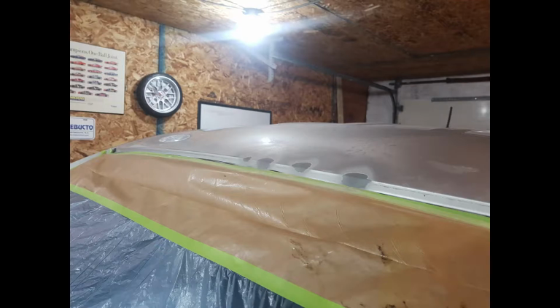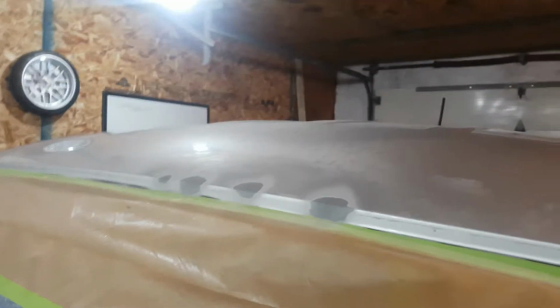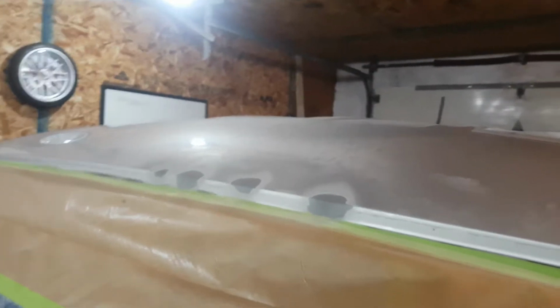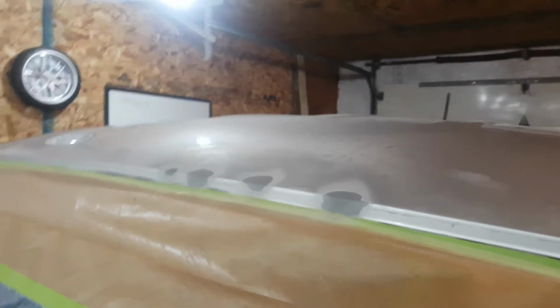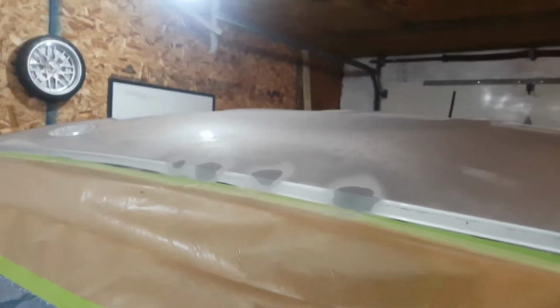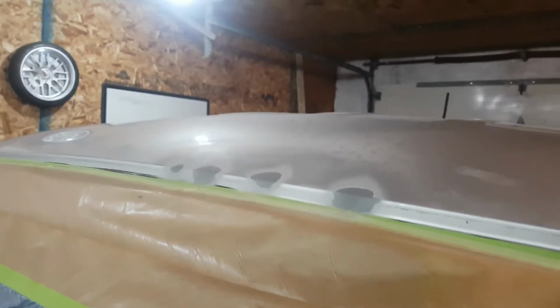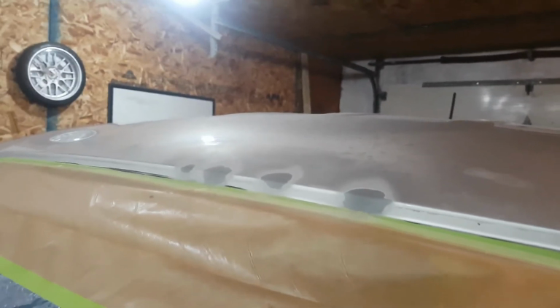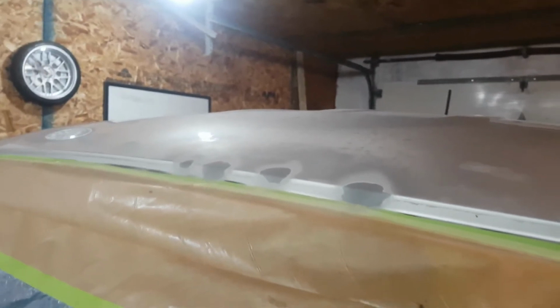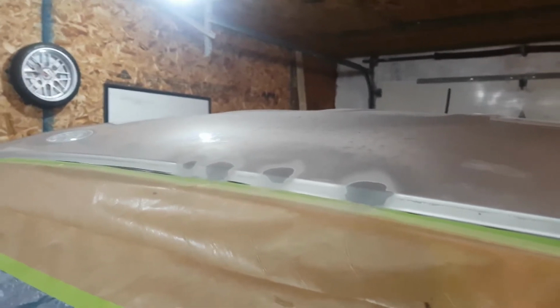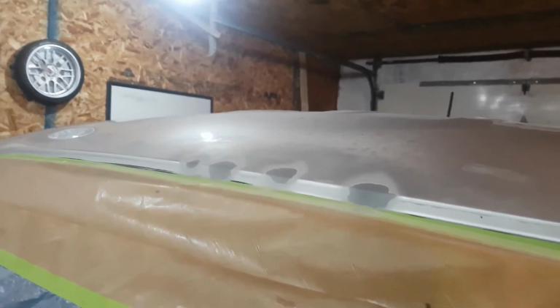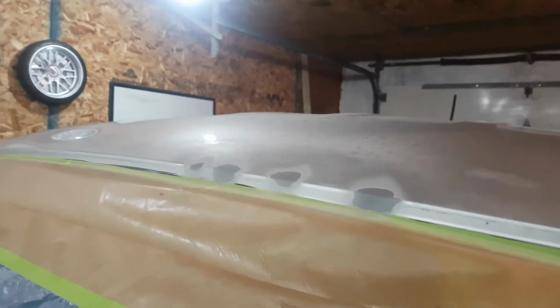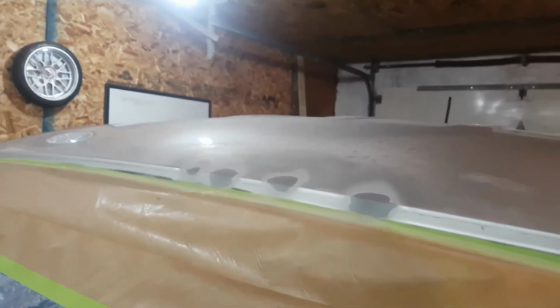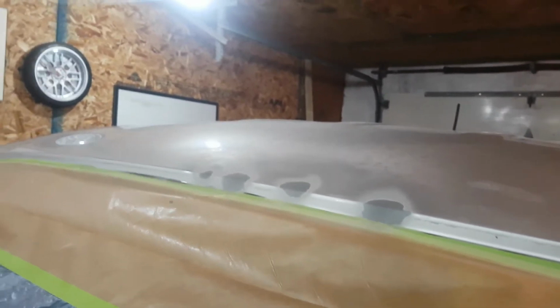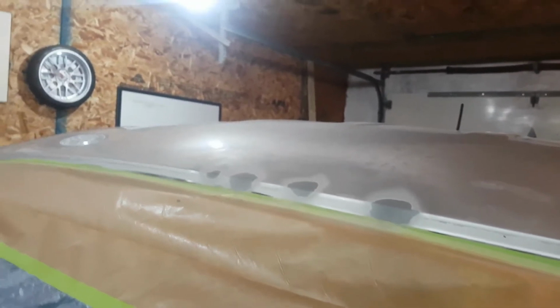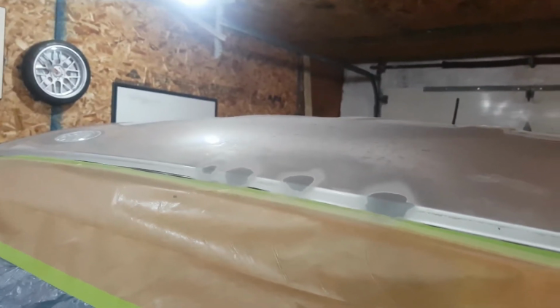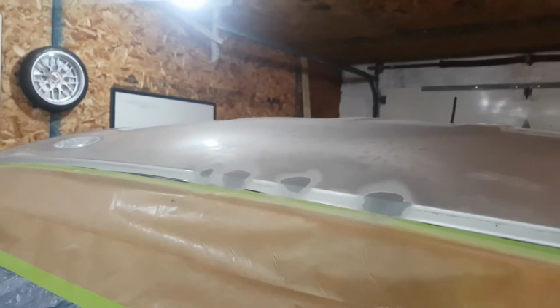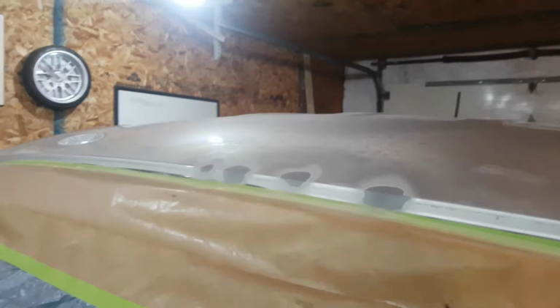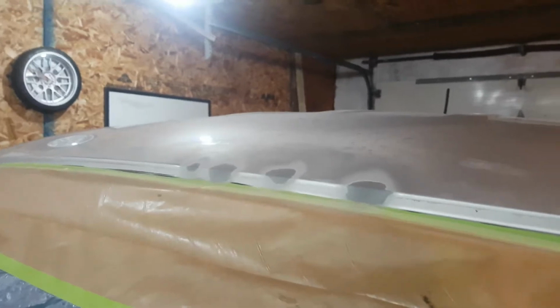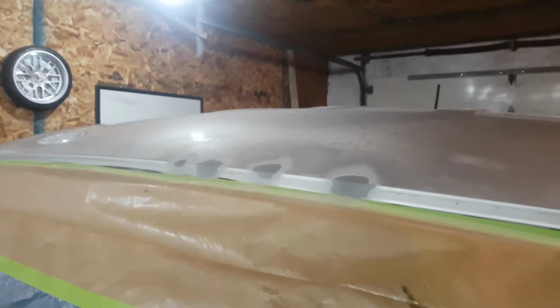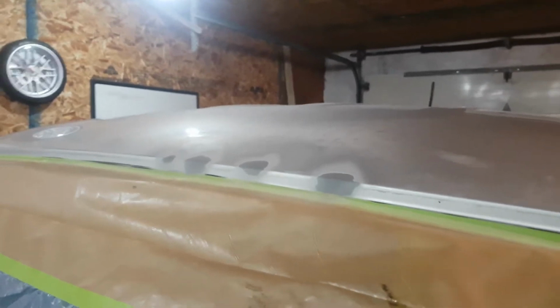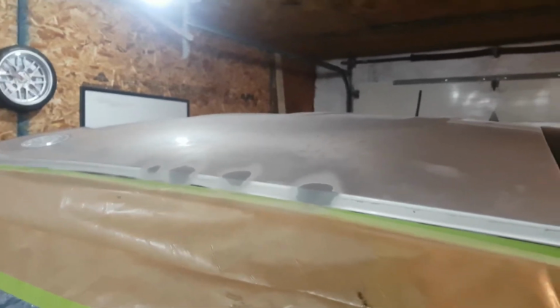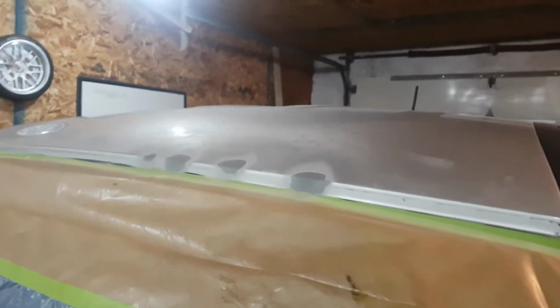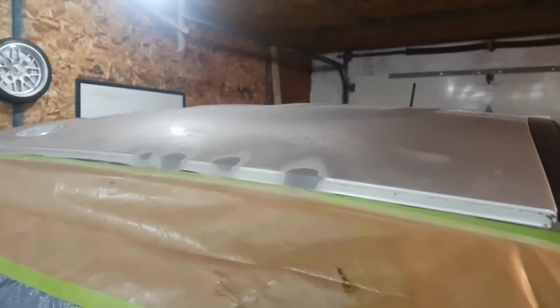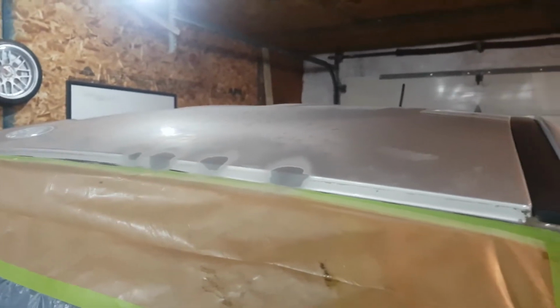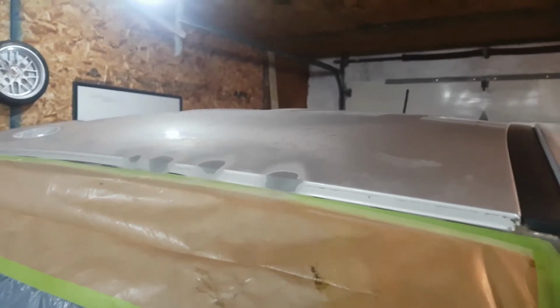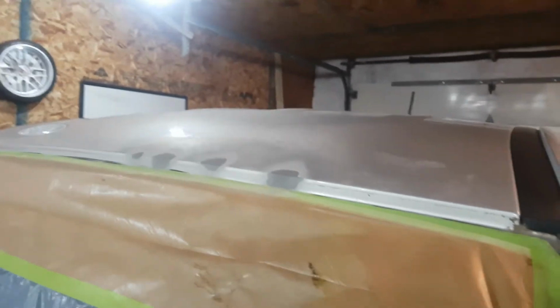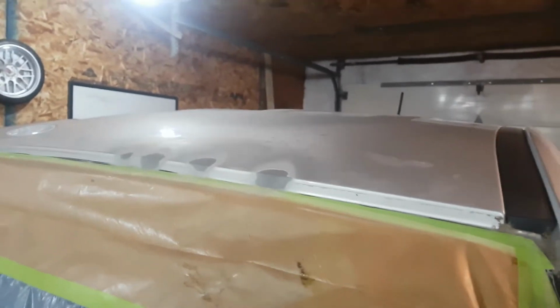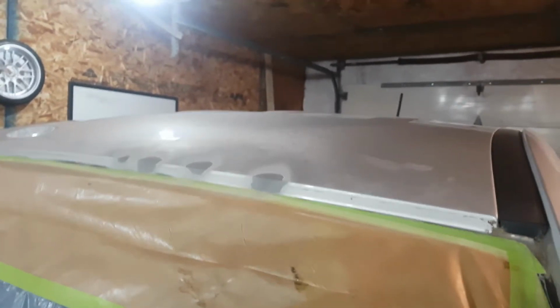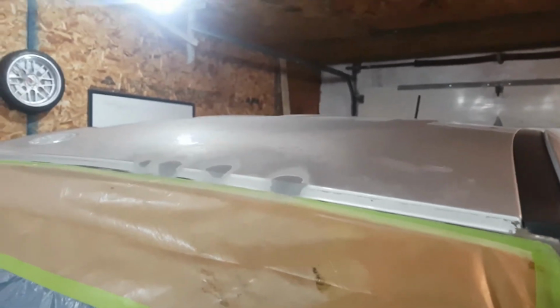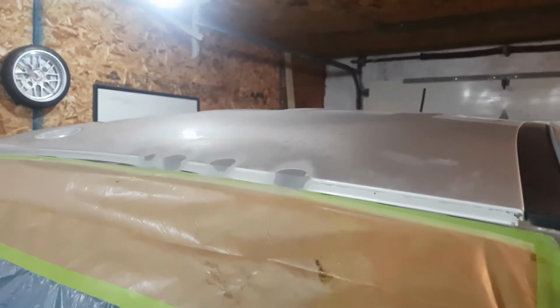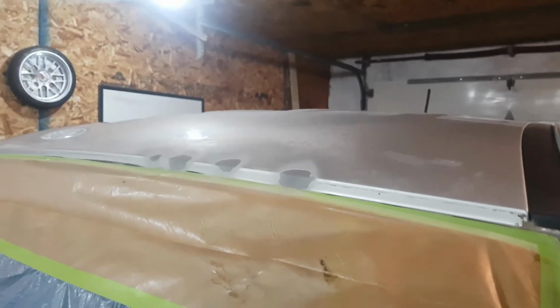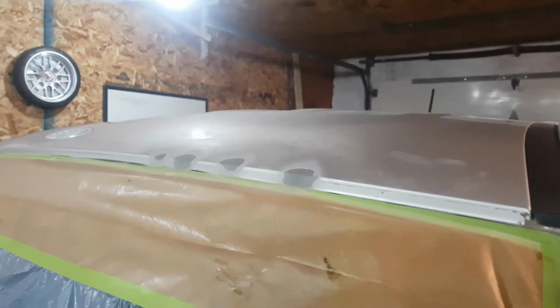I'm going to sandblast it out, back sand it, put some spot putty on it, put some mesh primer on it, and get it ready for paint.